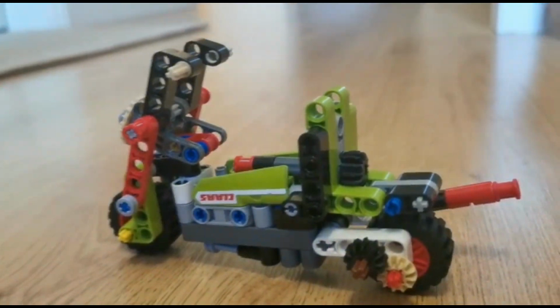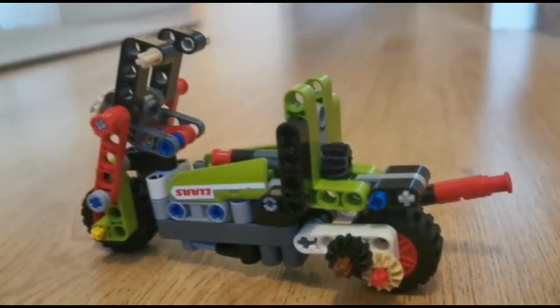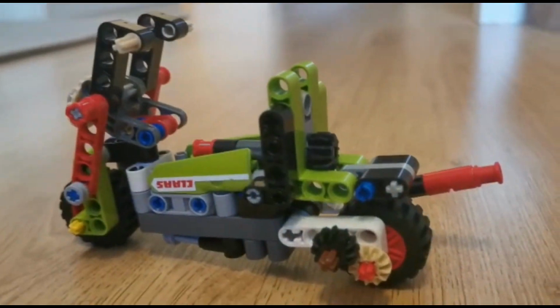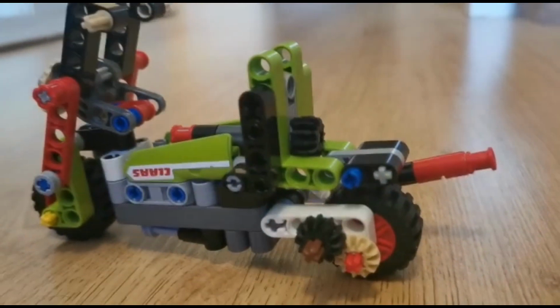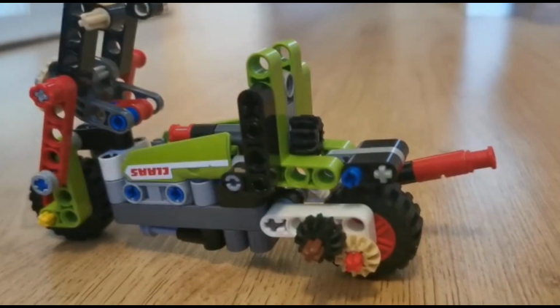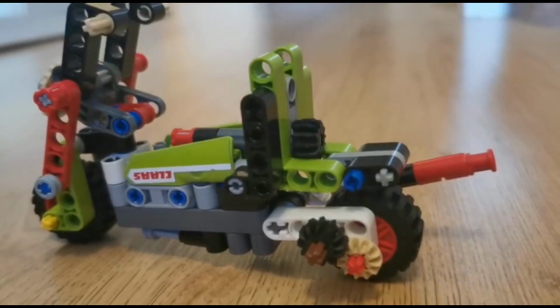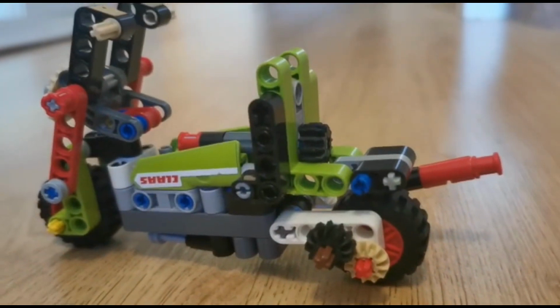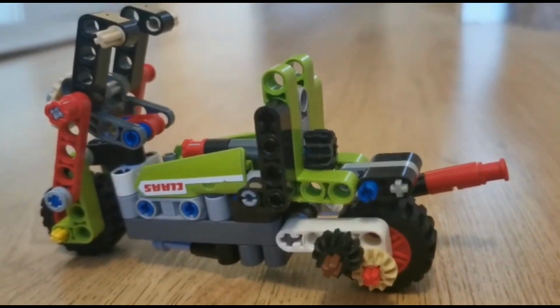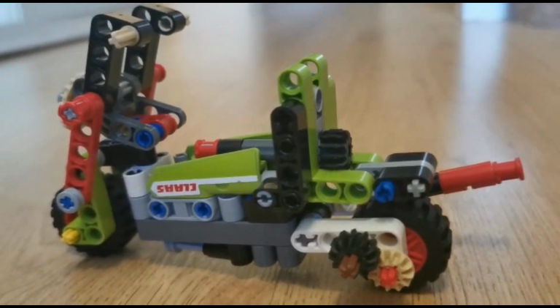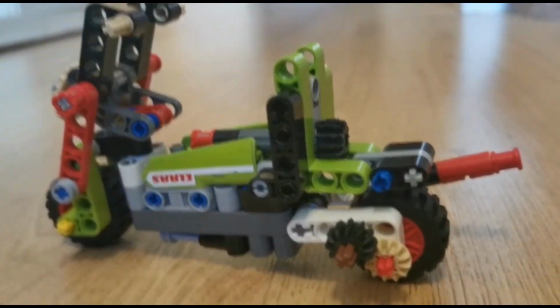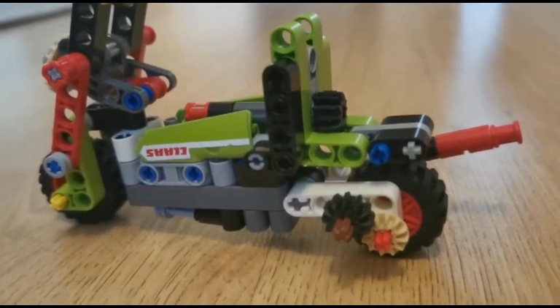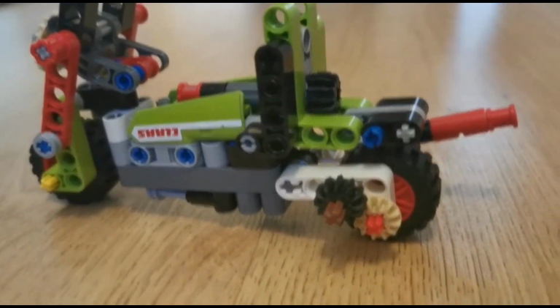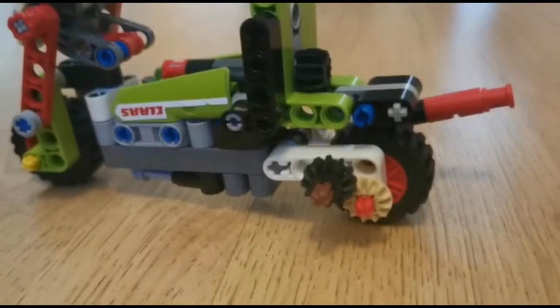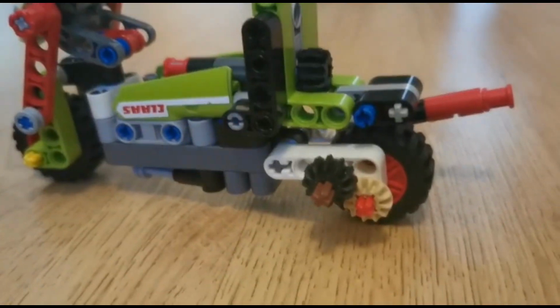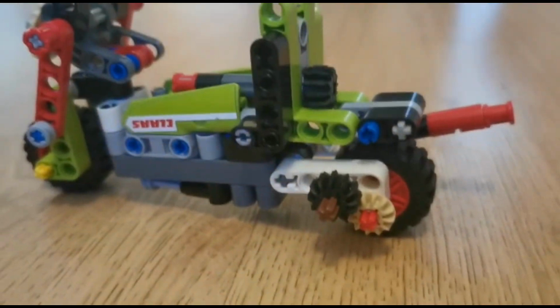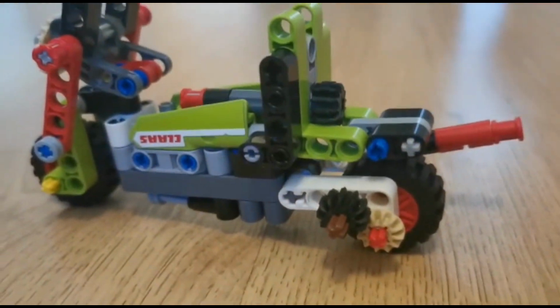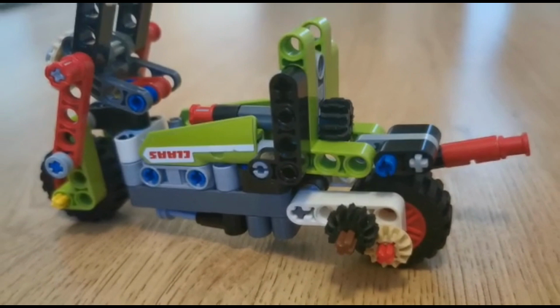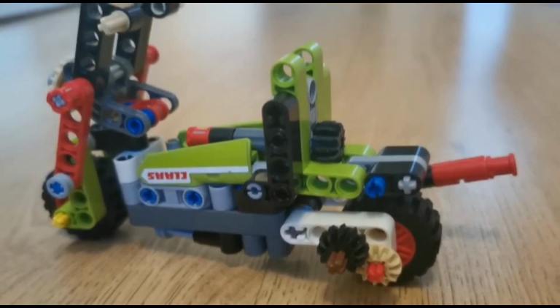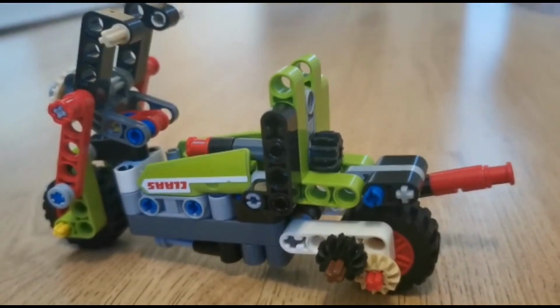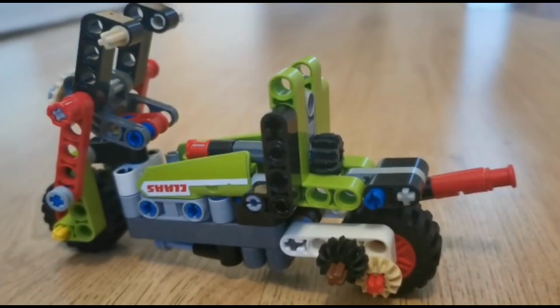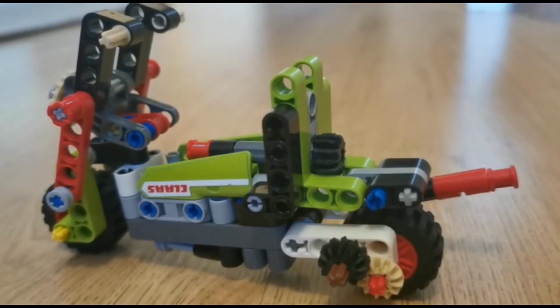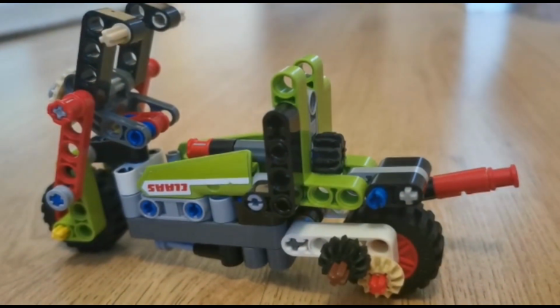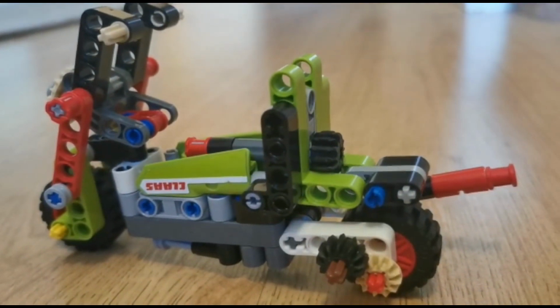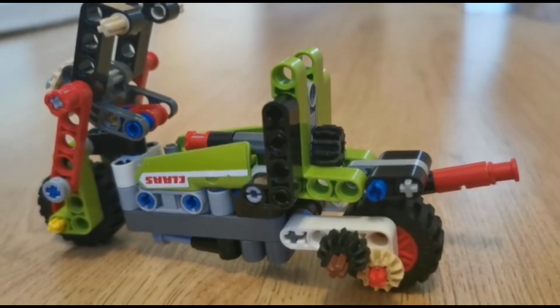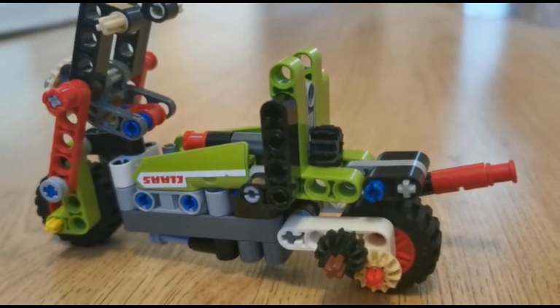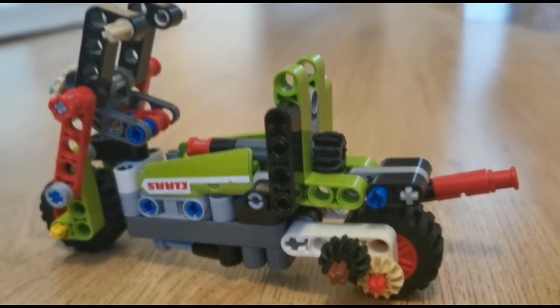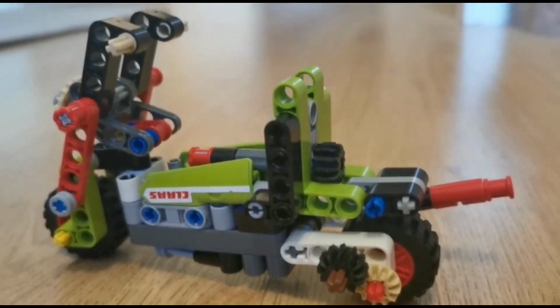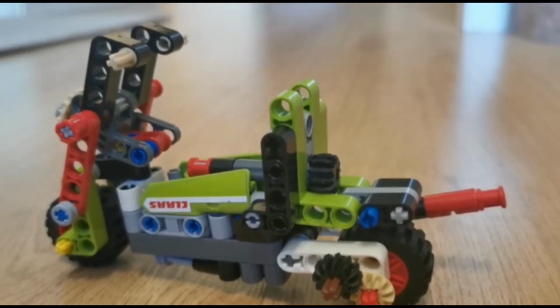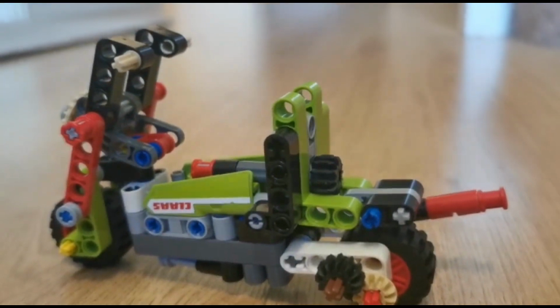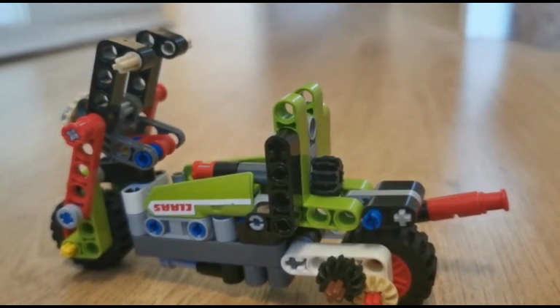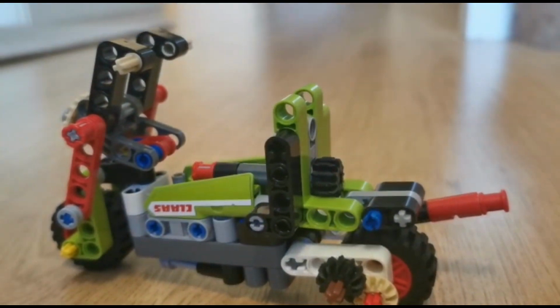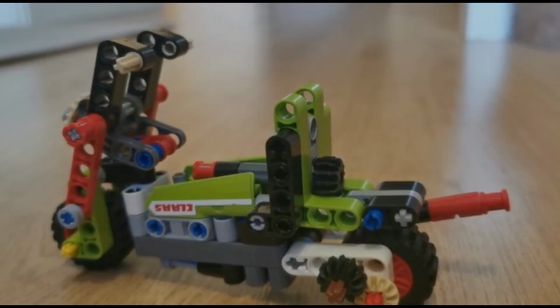That's all there is in this model. Free high-quality PDF instructions are in the description below, so make sure to check them out. Thank you!